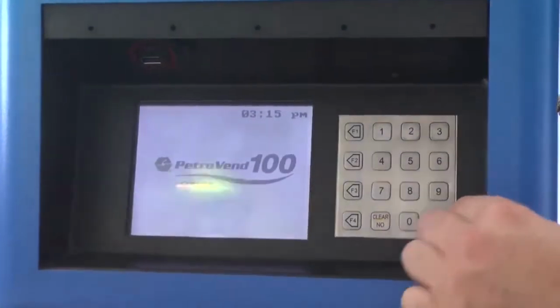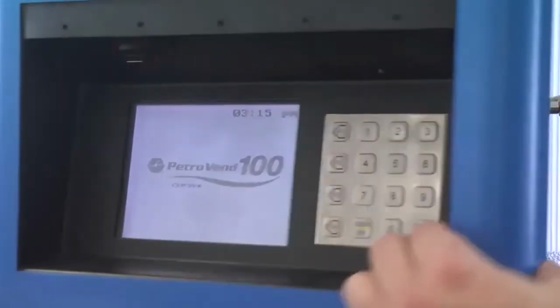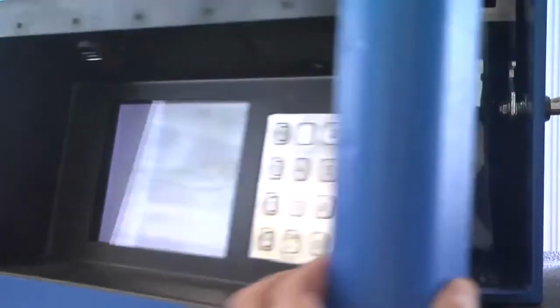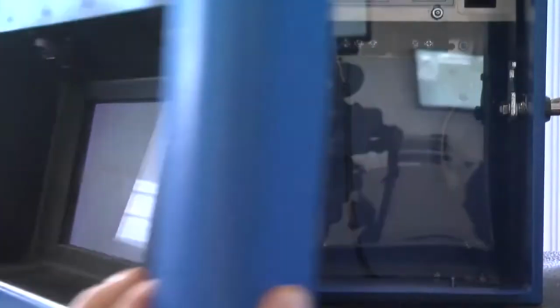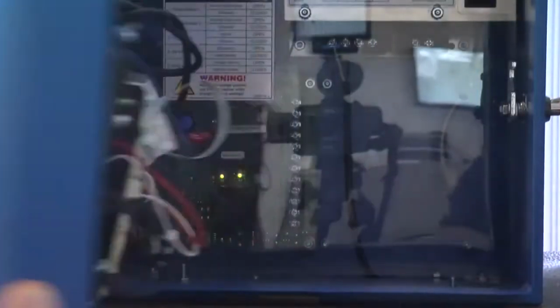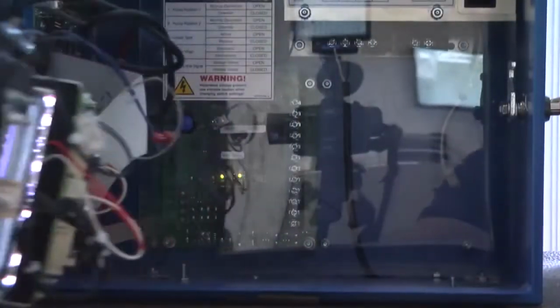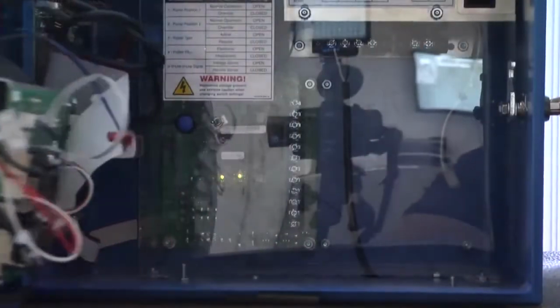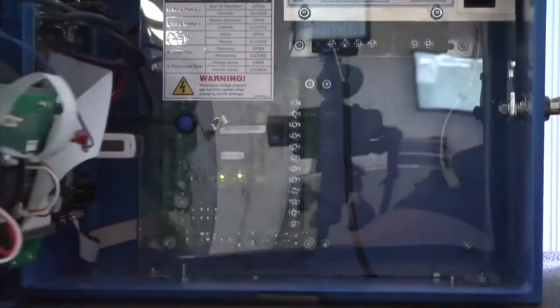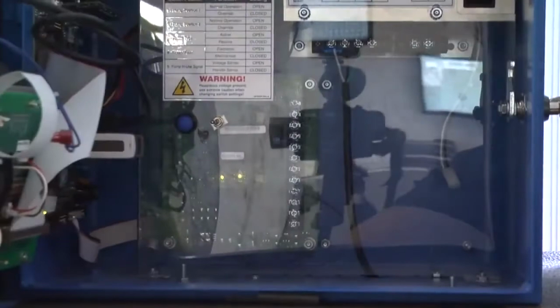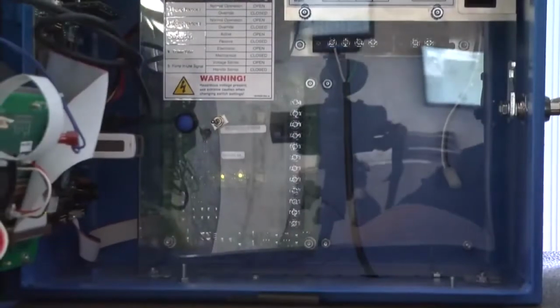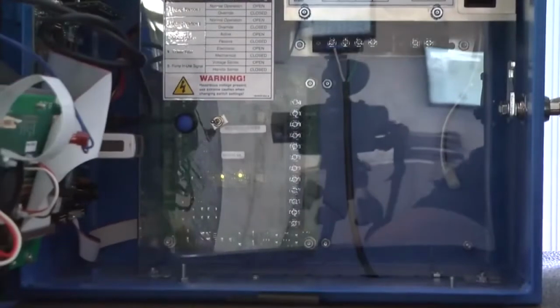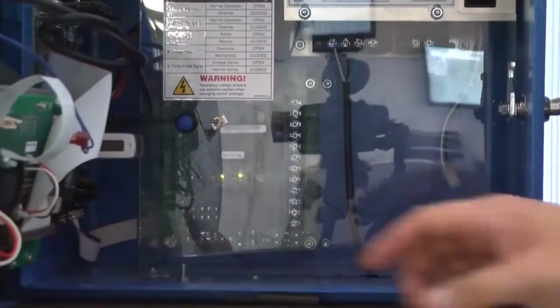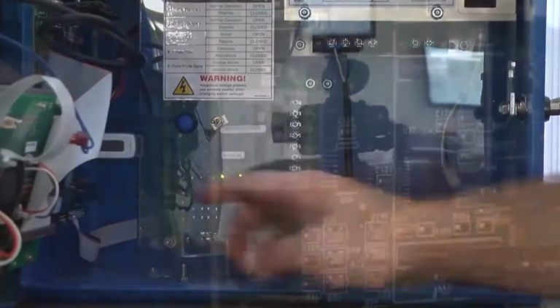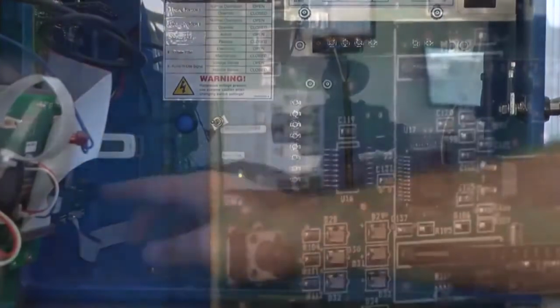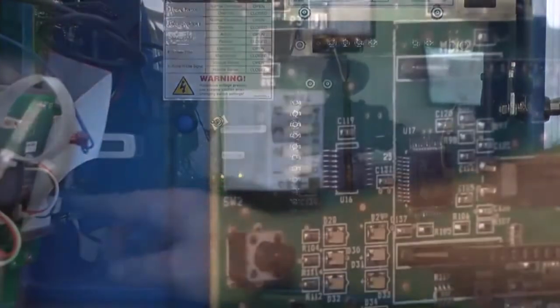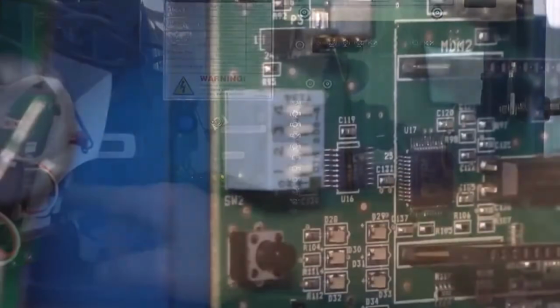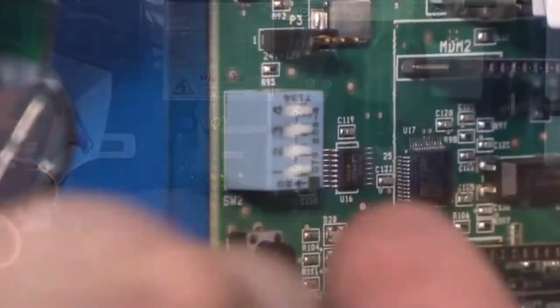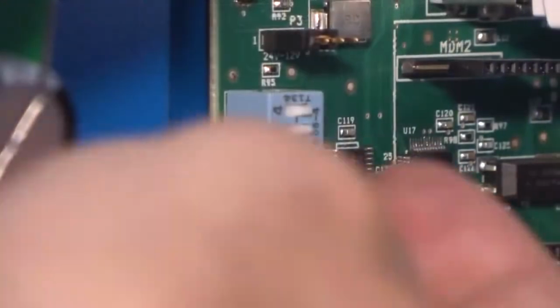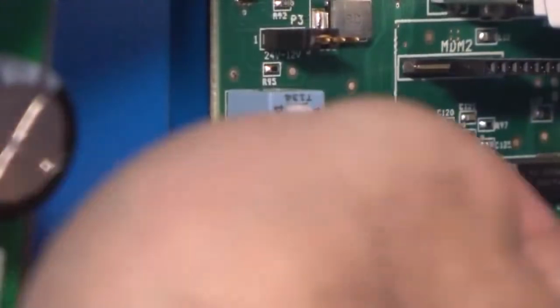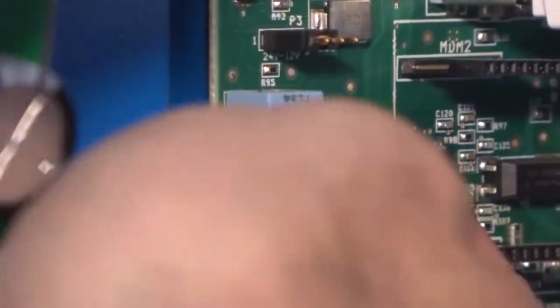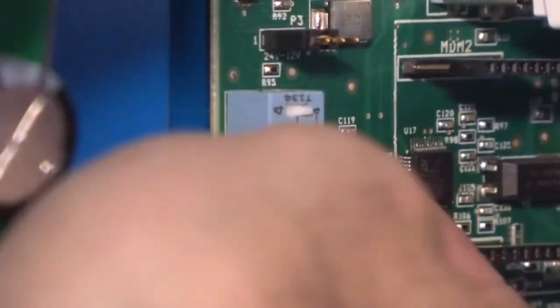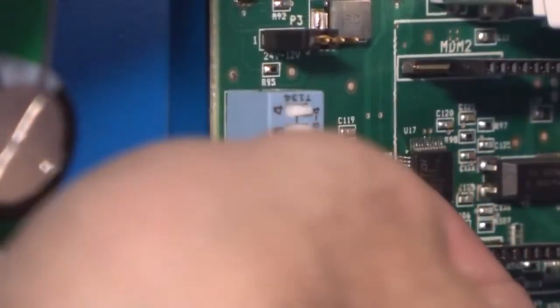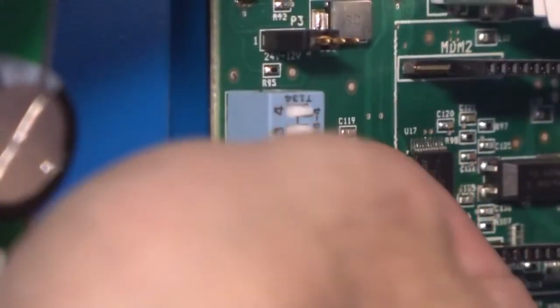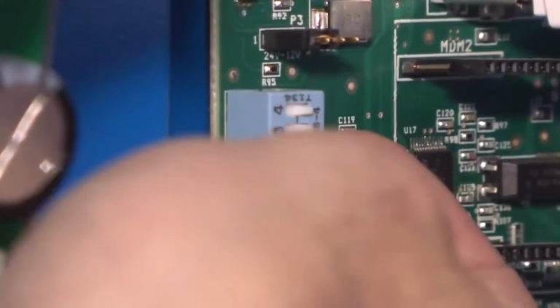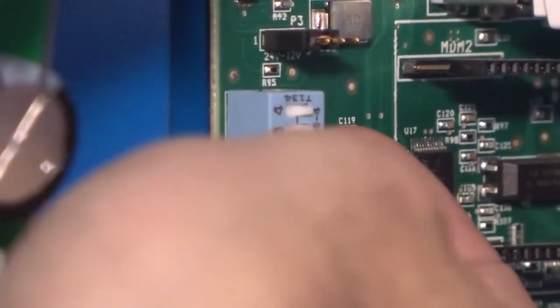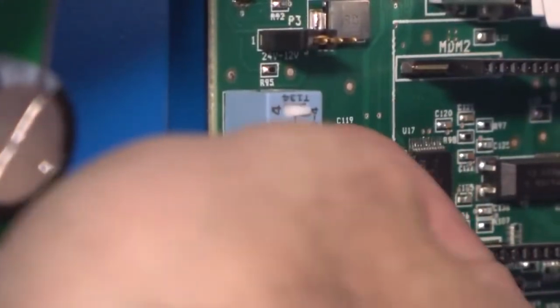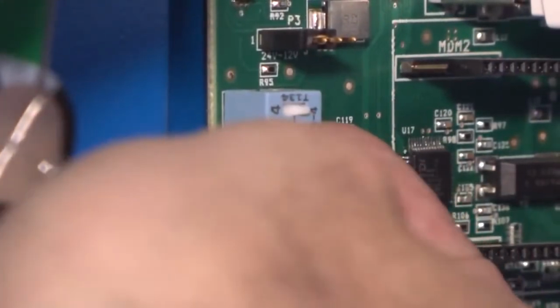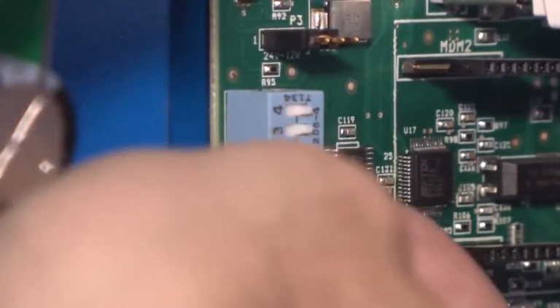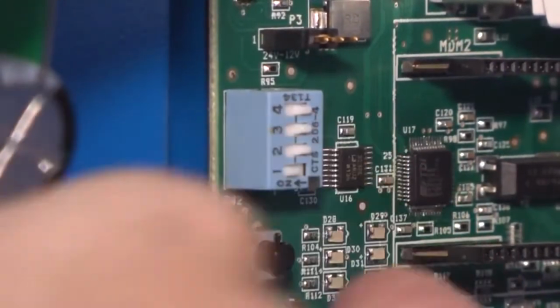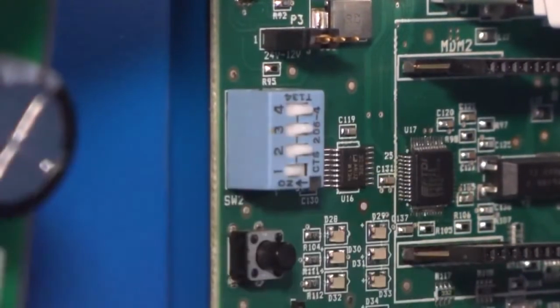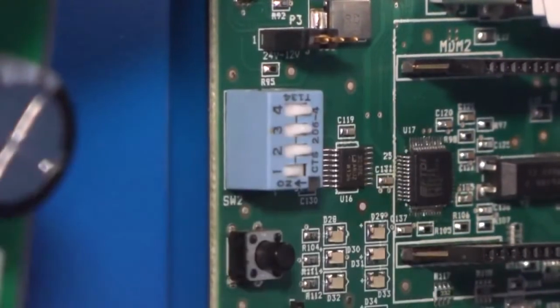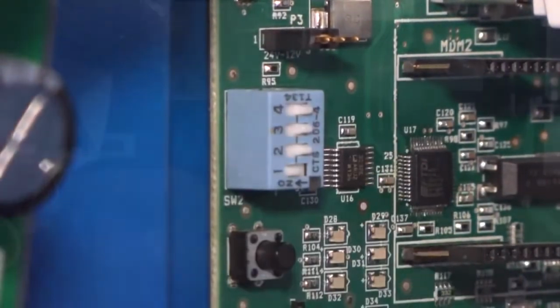Open the cabinet and flip dip switch number 1 to on and turn the unit off, then back on.